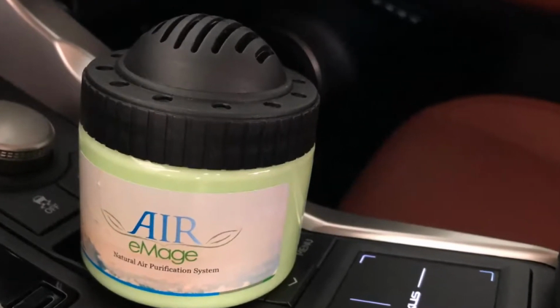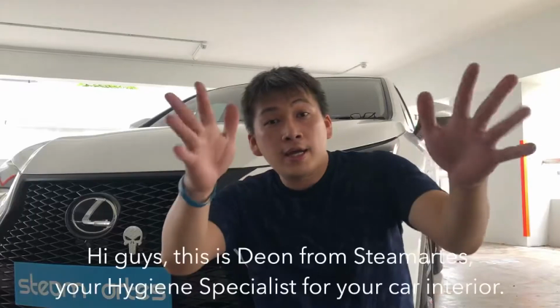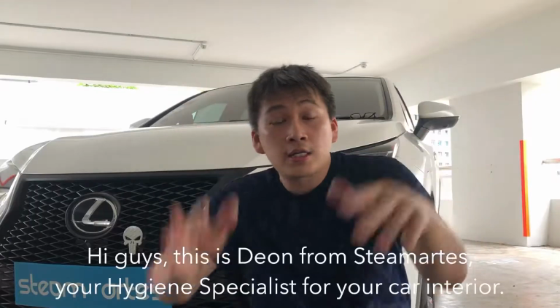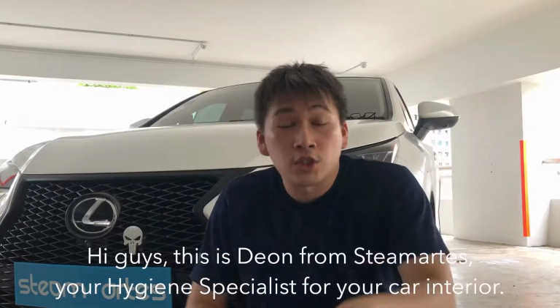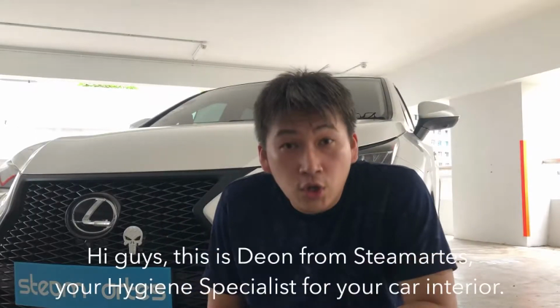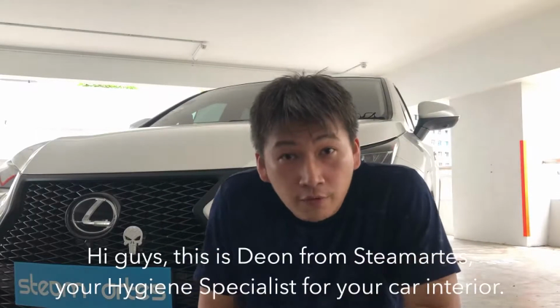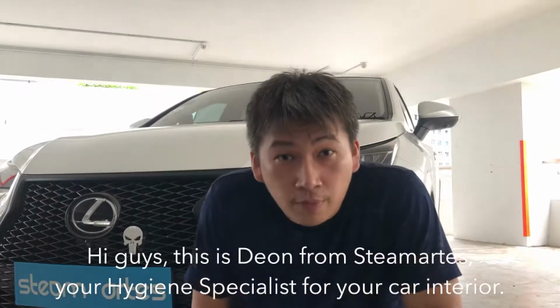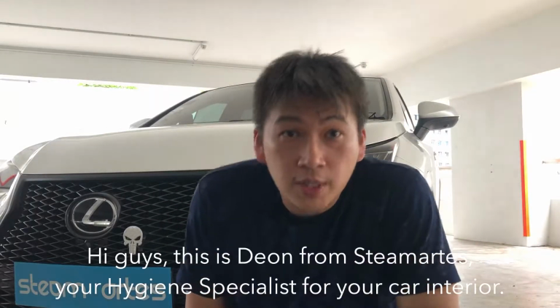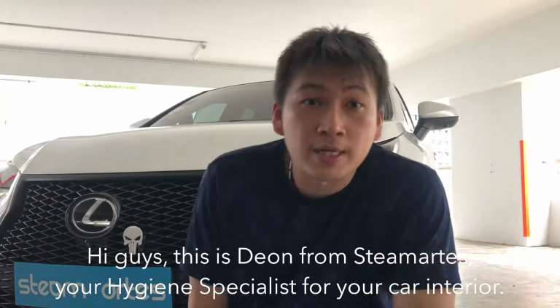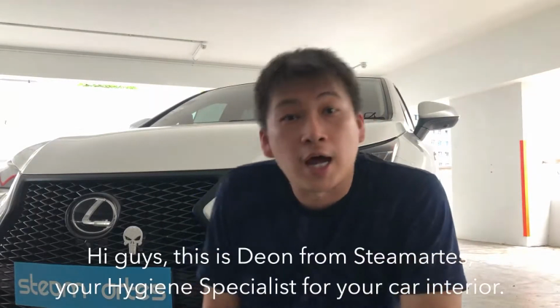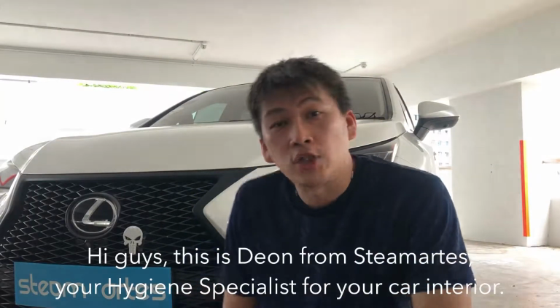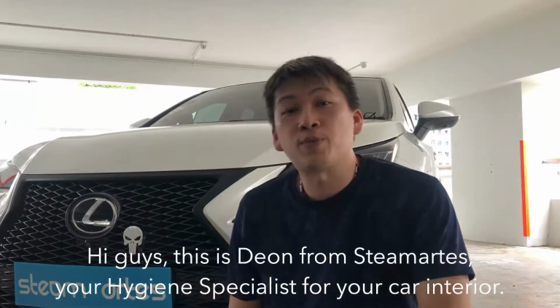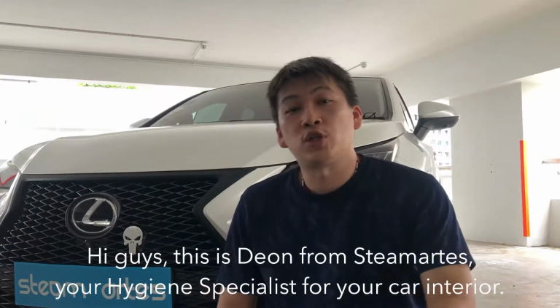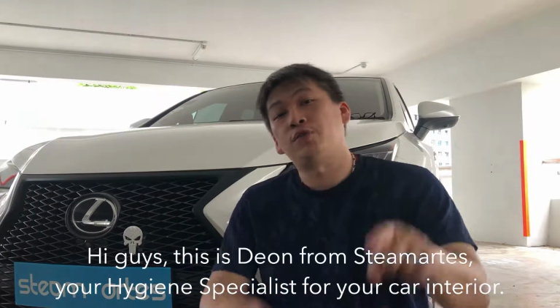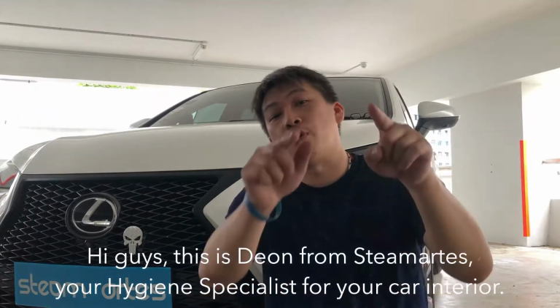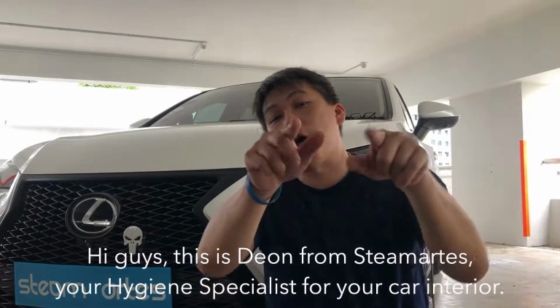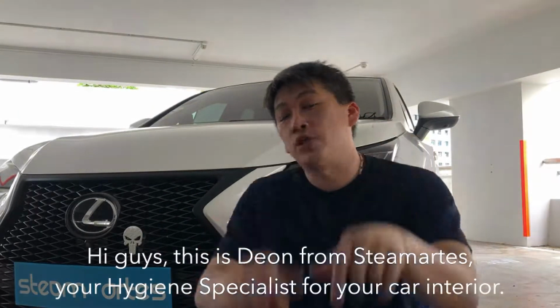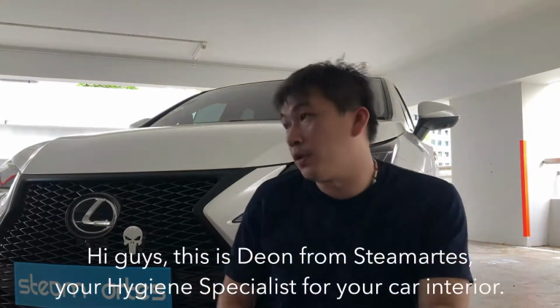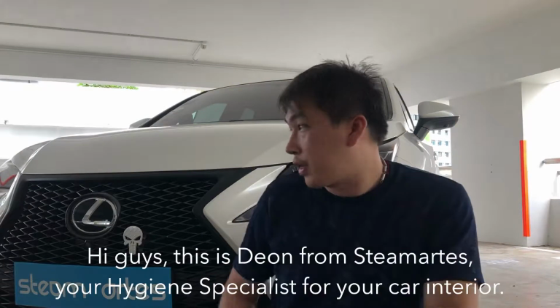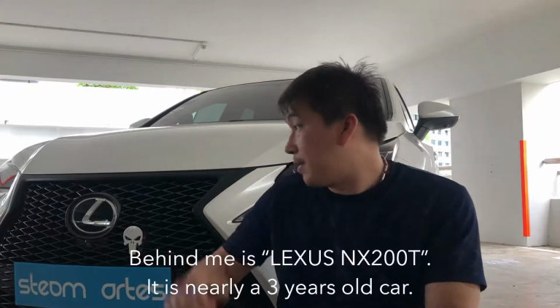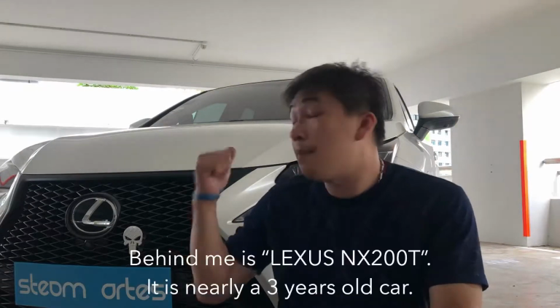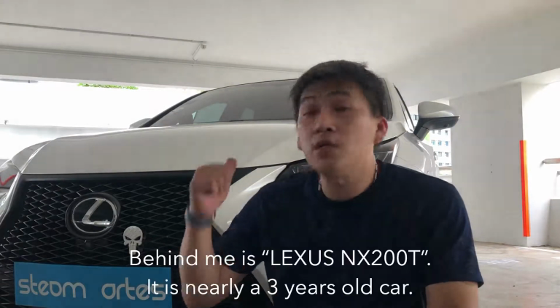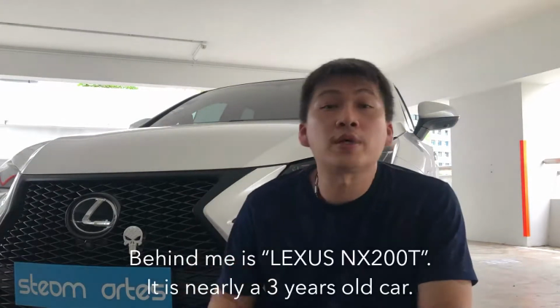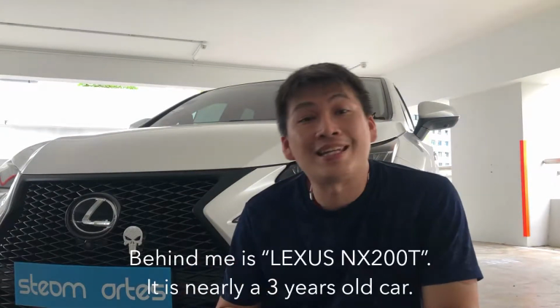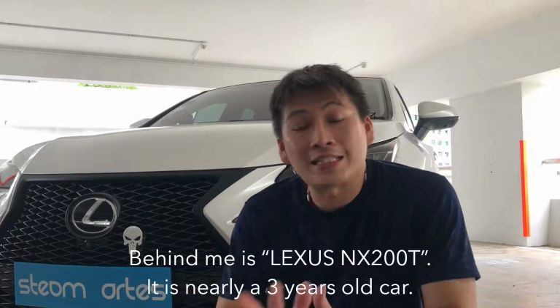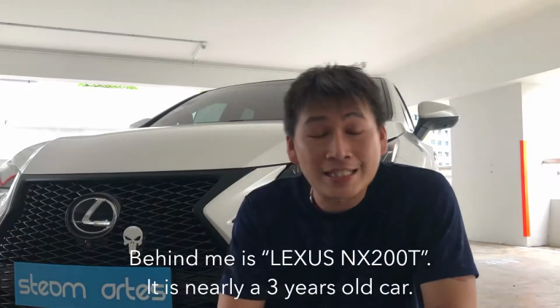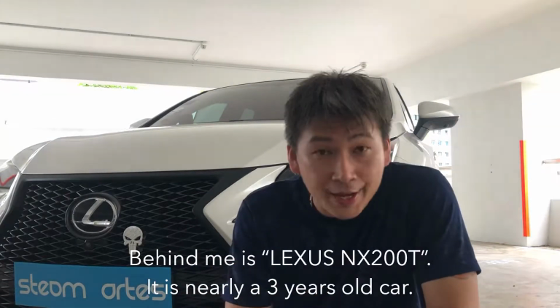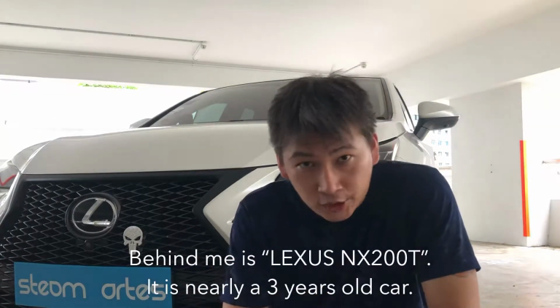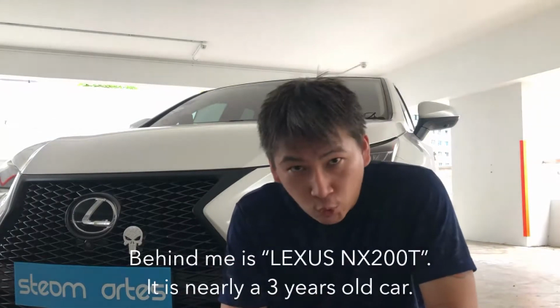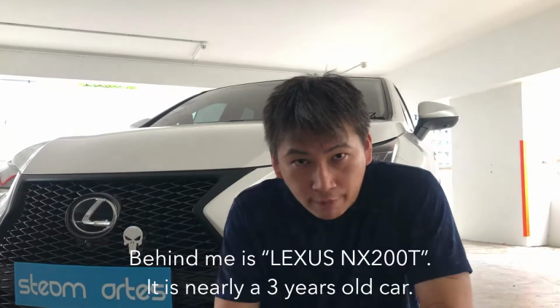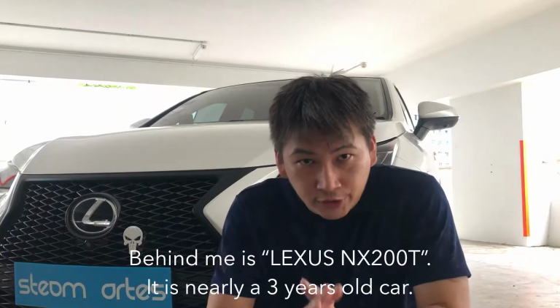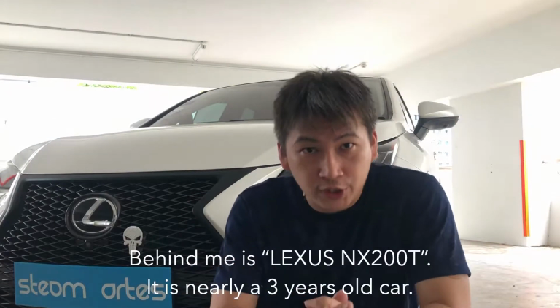Hey guys, it's Dion from SteamArts, the hygiene specialist for your car interior. Okay, behind me, this one is the Lexus NX200T.